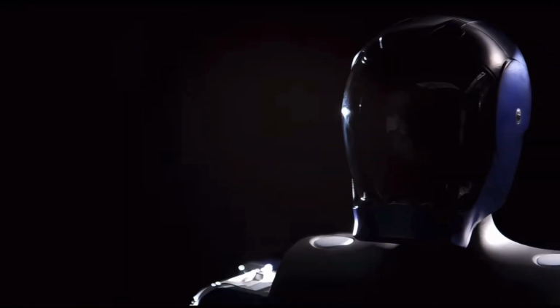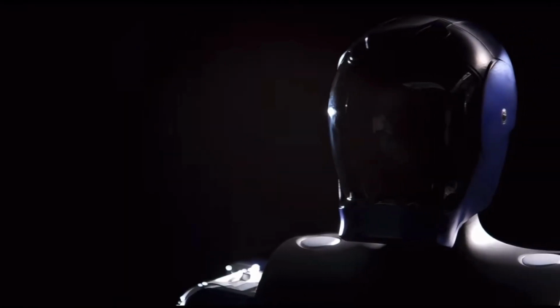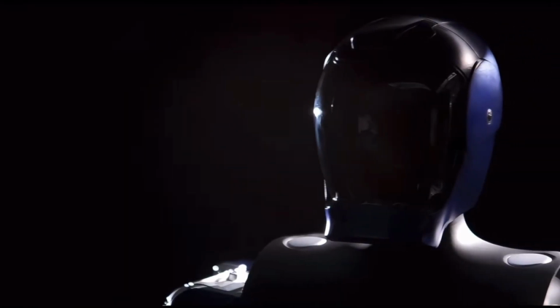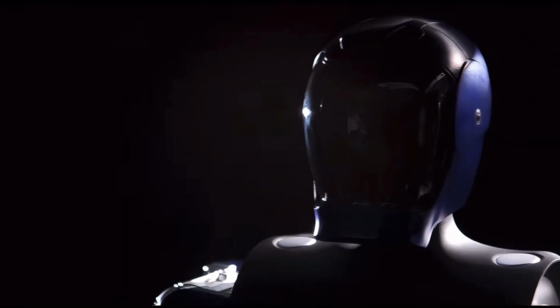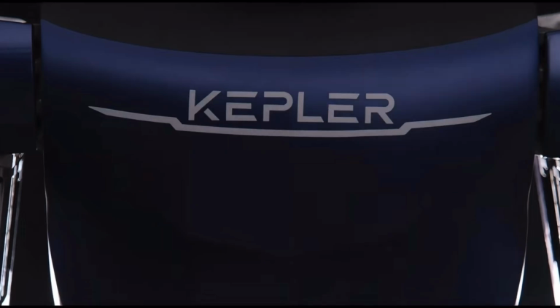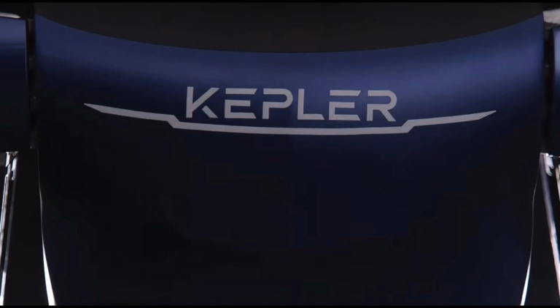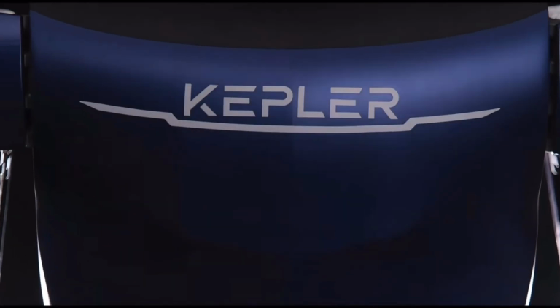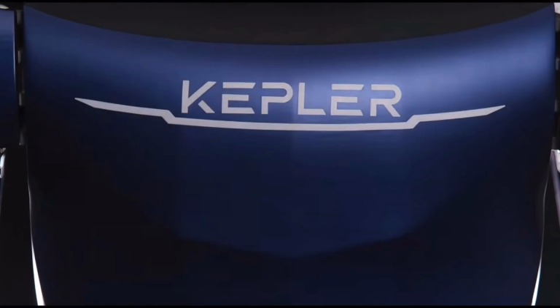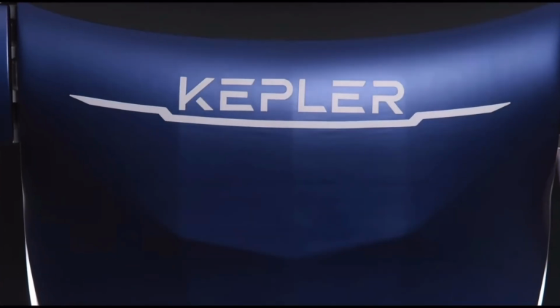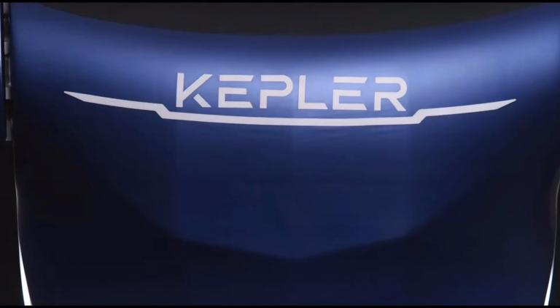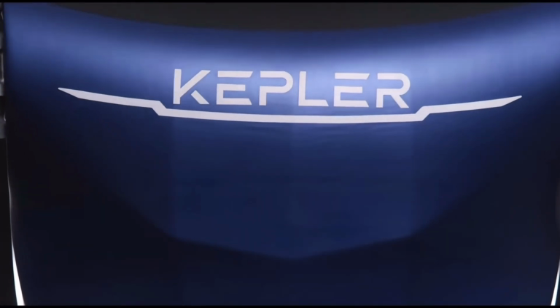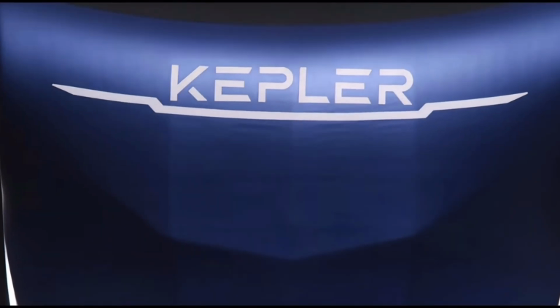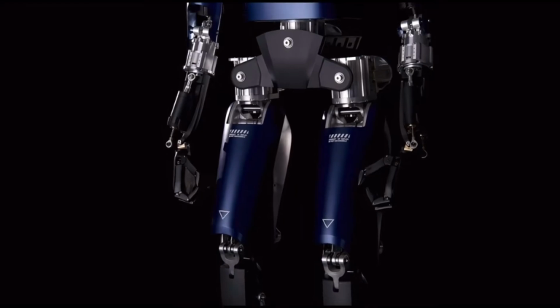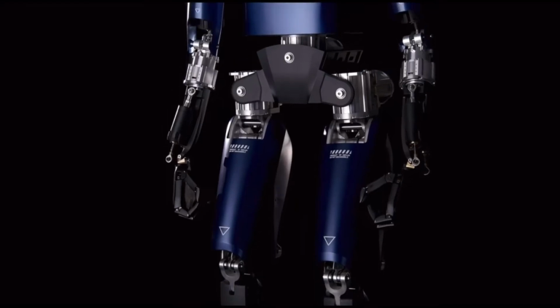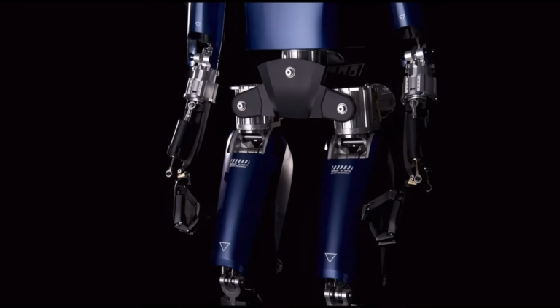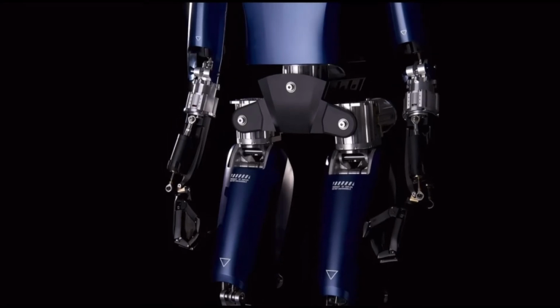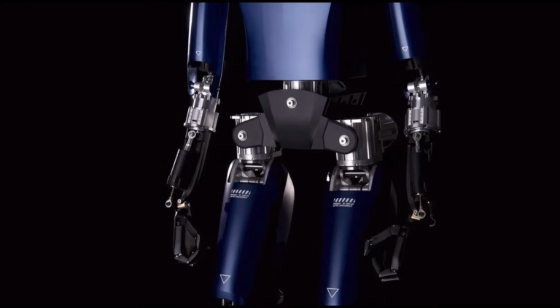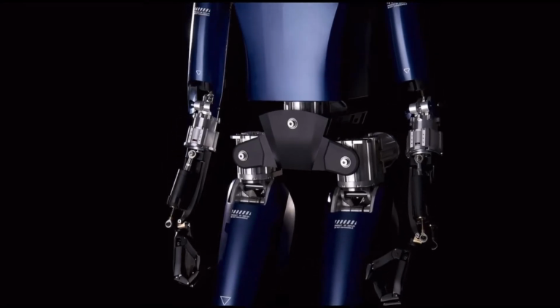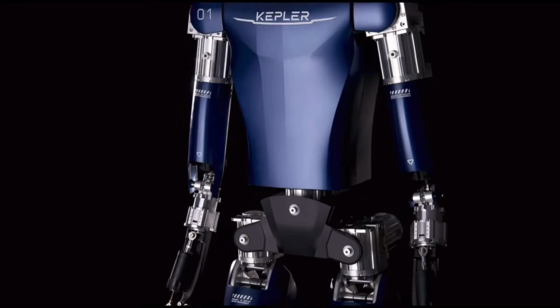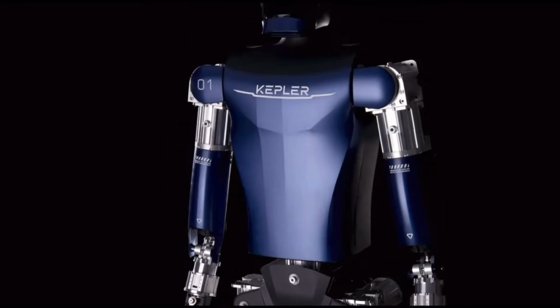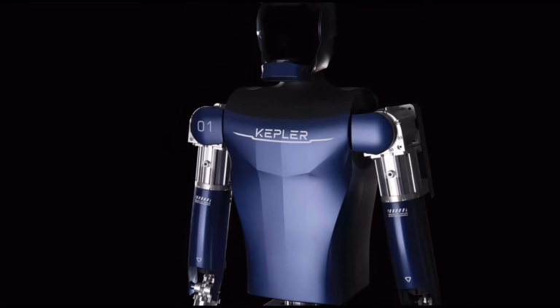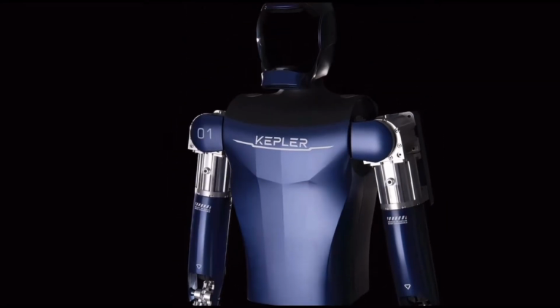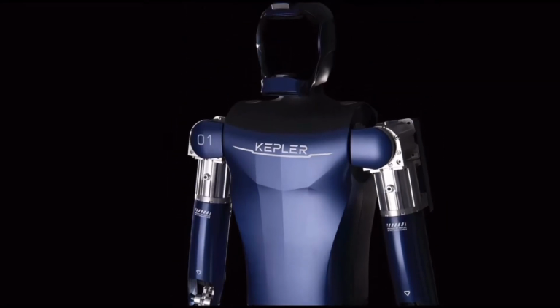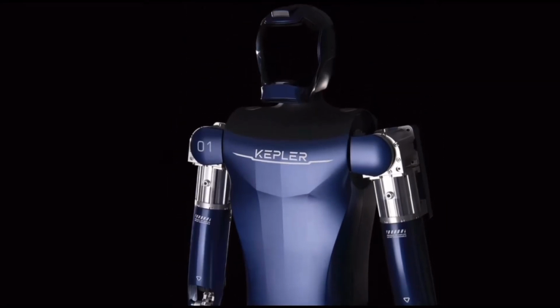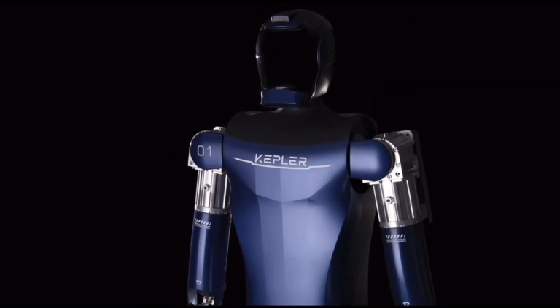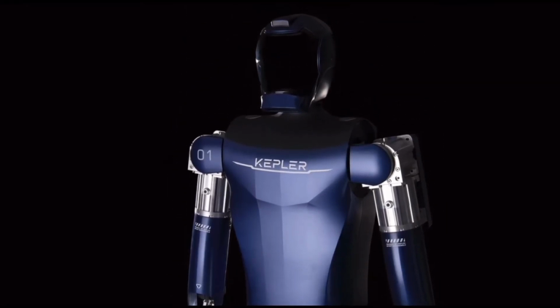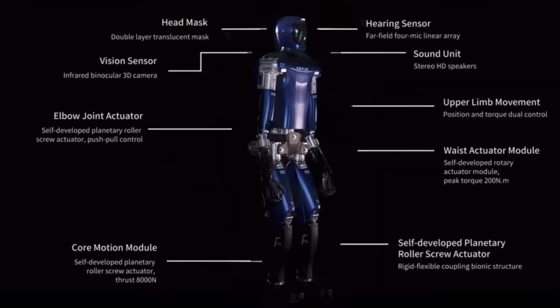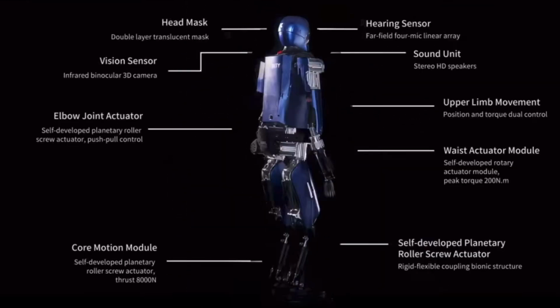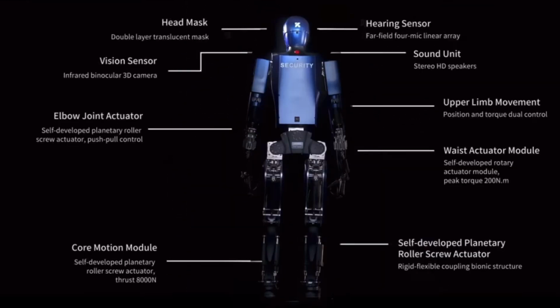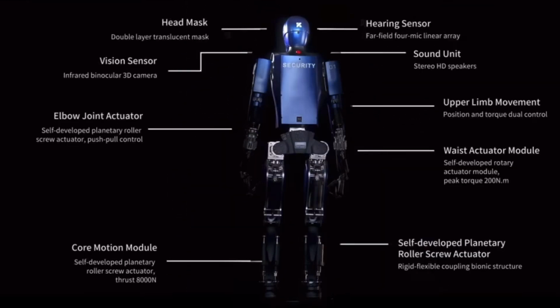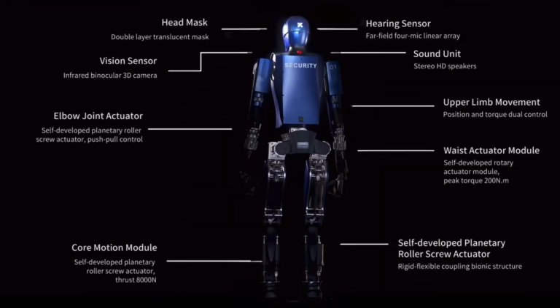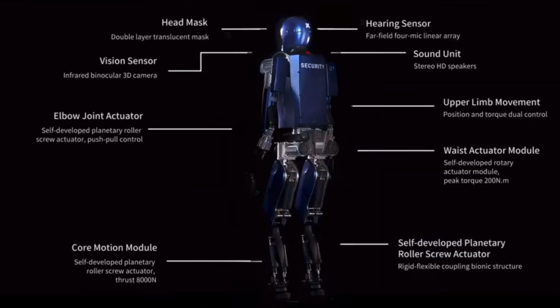And how much does it weigh? 85 kilograms. We're going to reduce it to 75 kg.